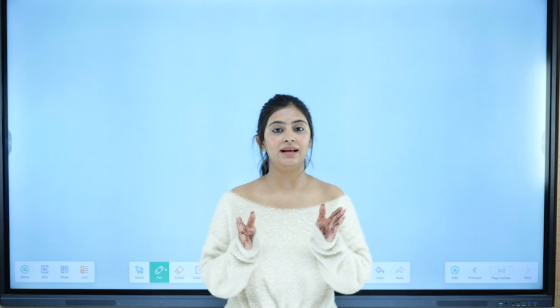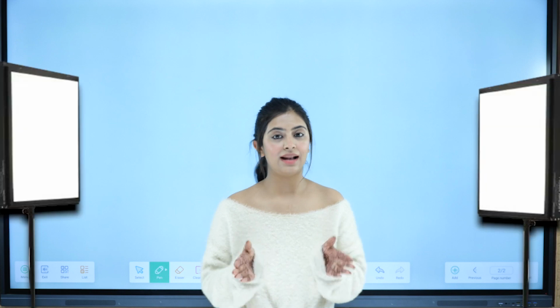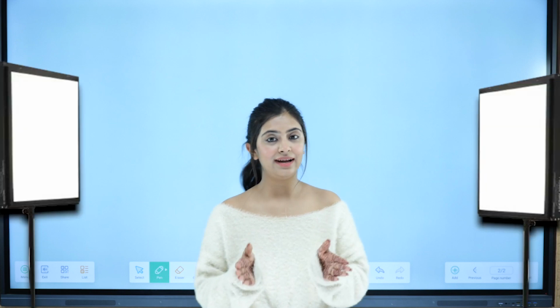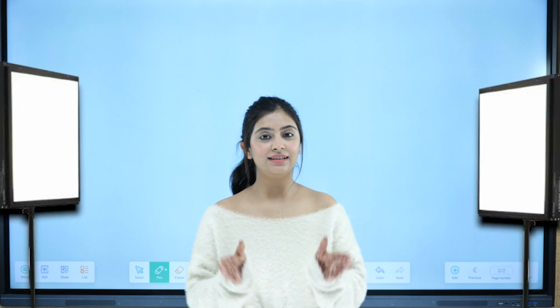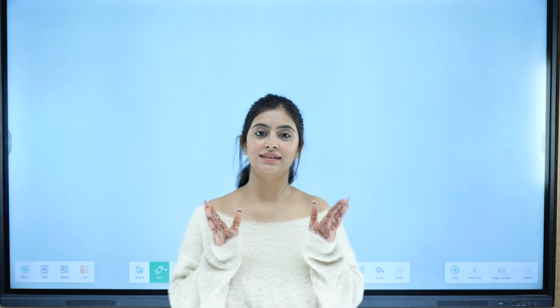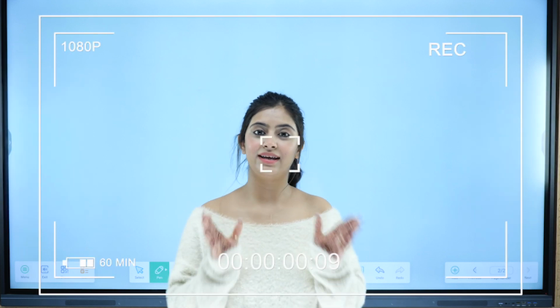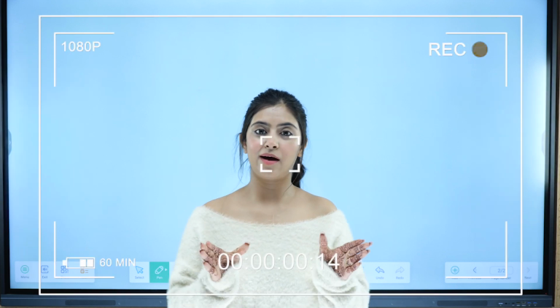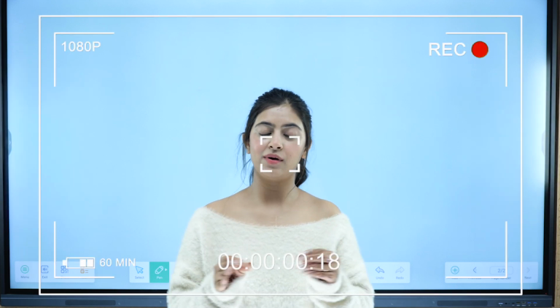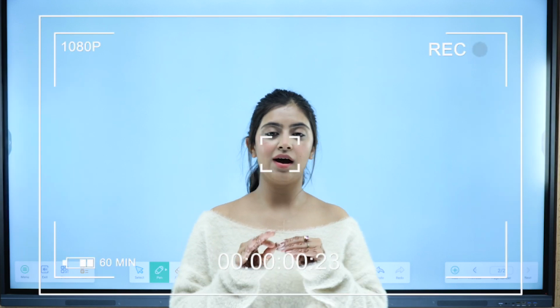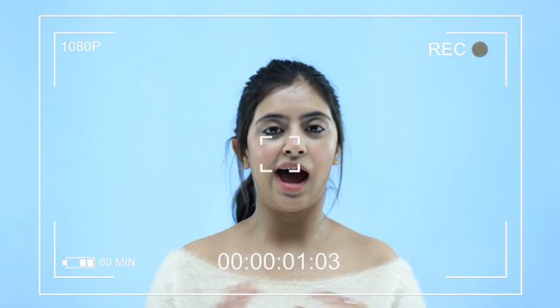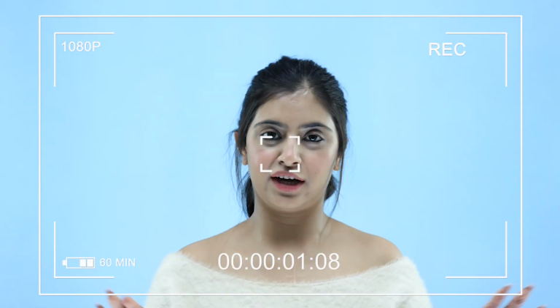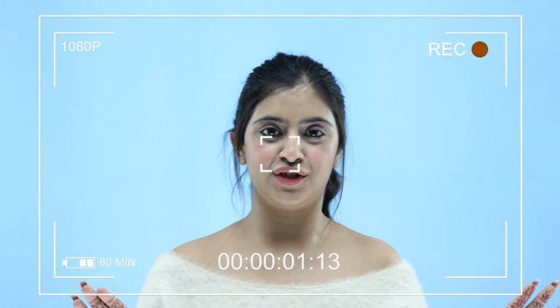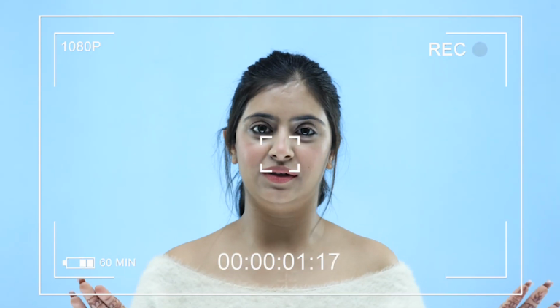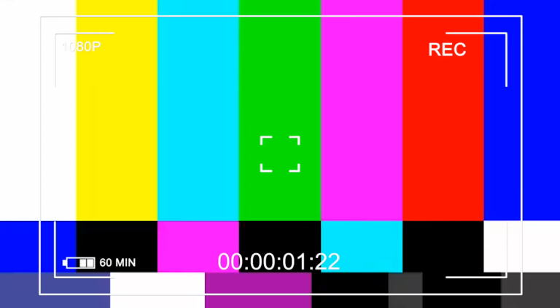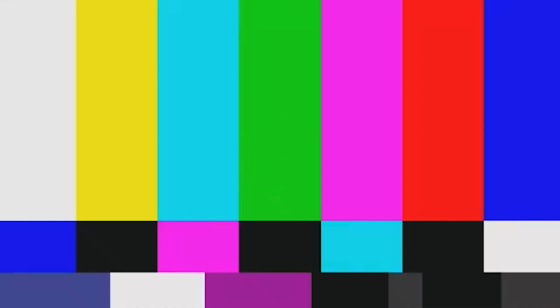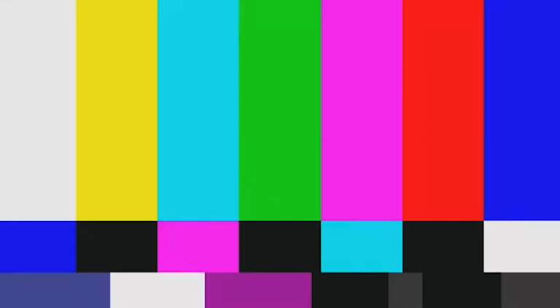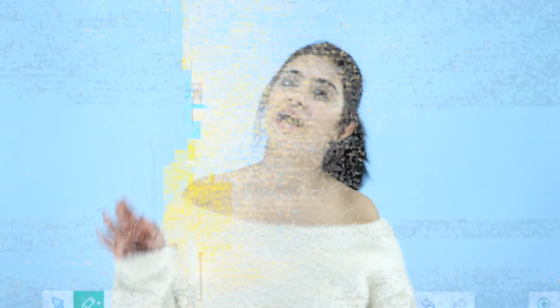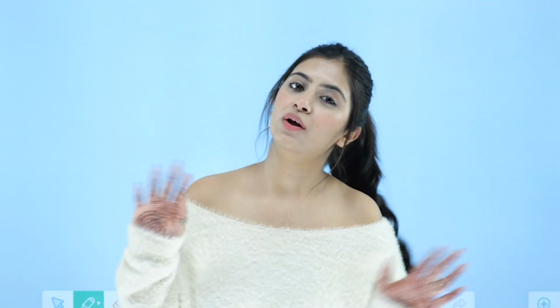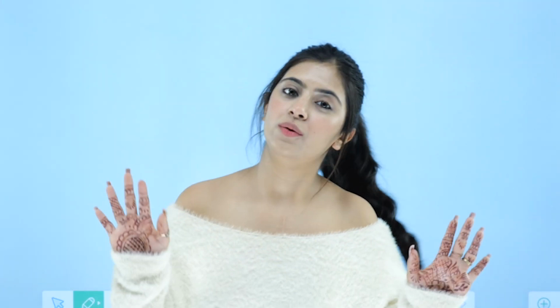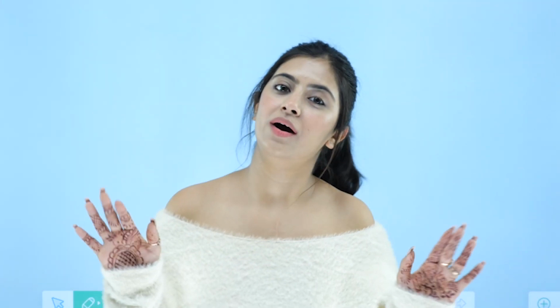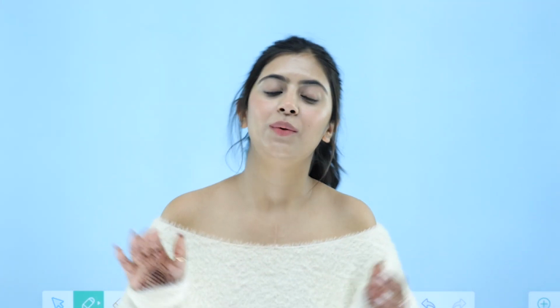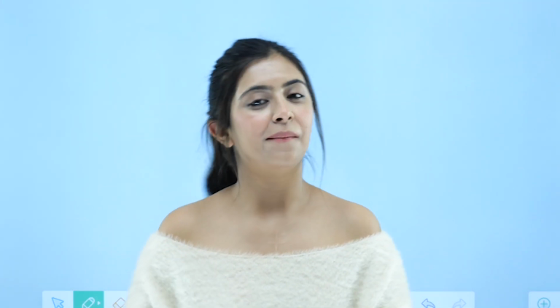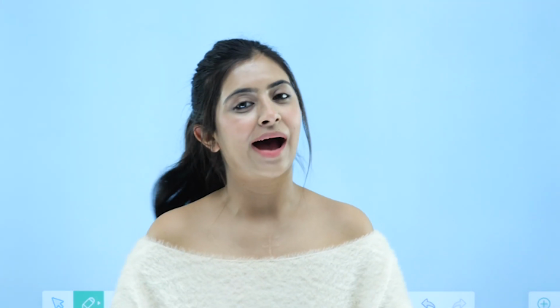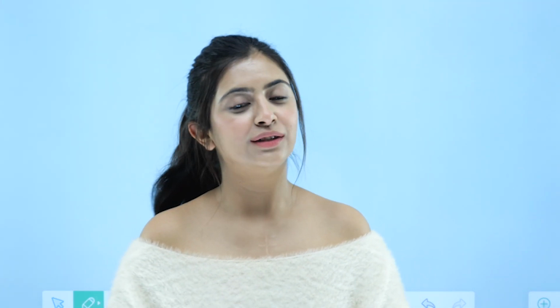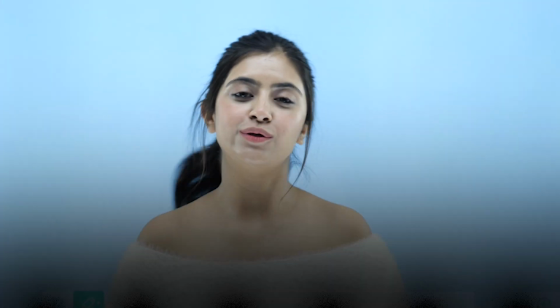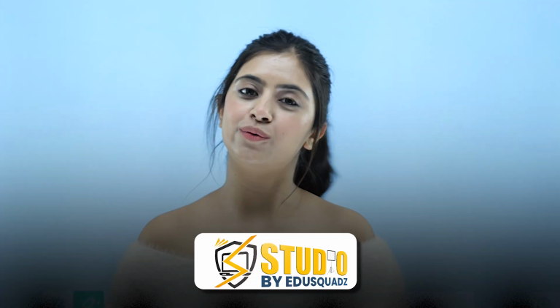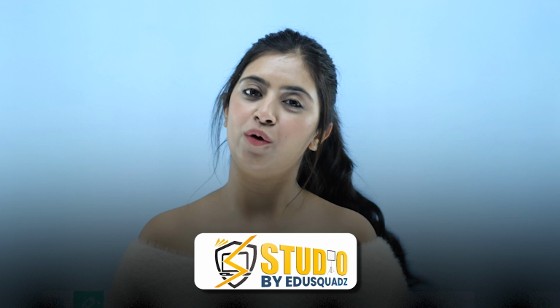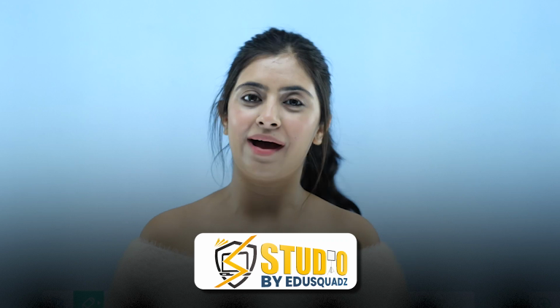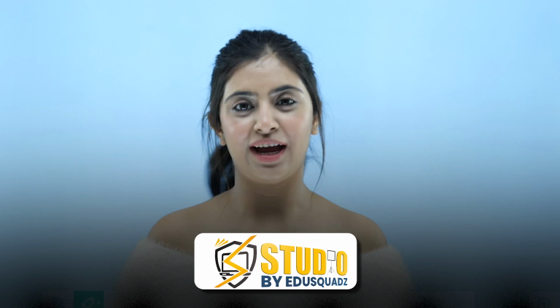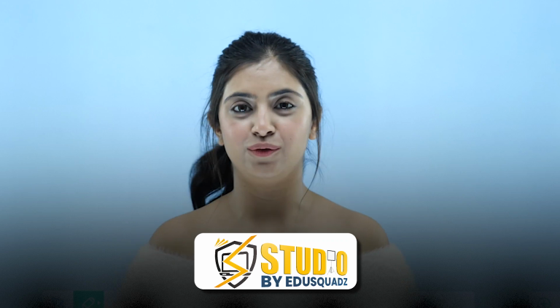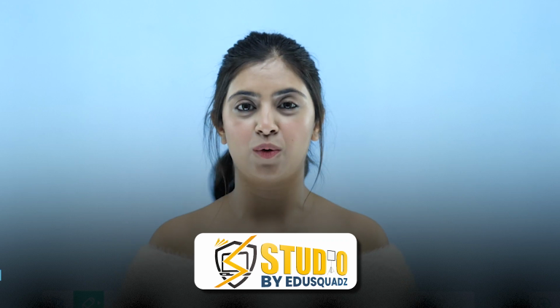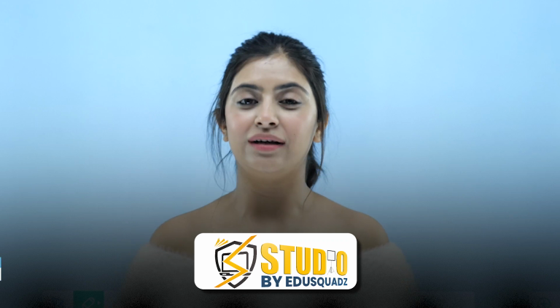Light, Camera, Action! Hello everyone! Welcome back to Studio by EduSquad.